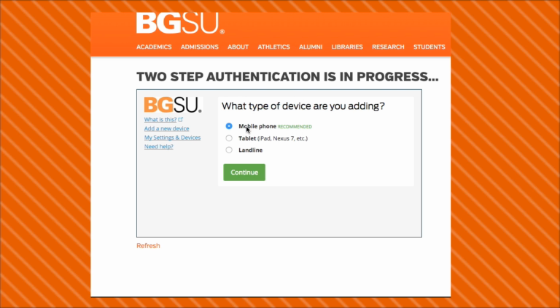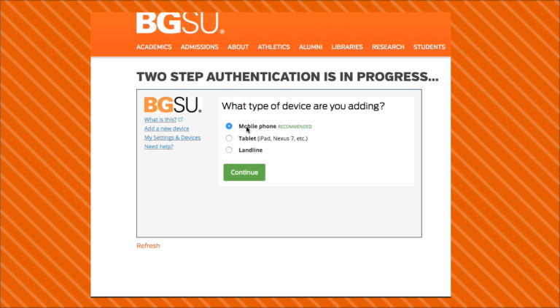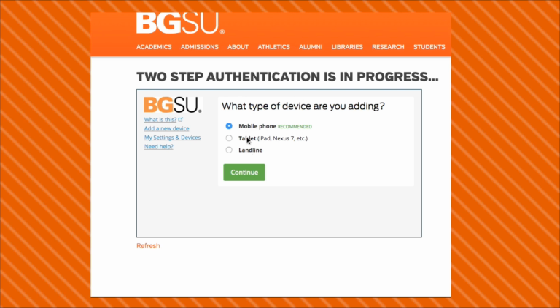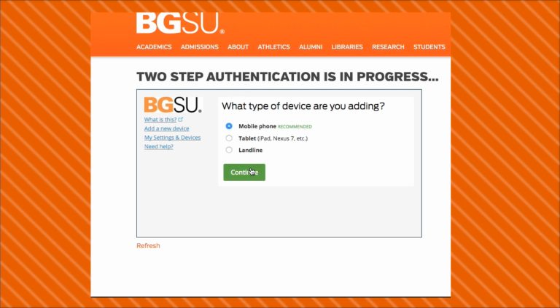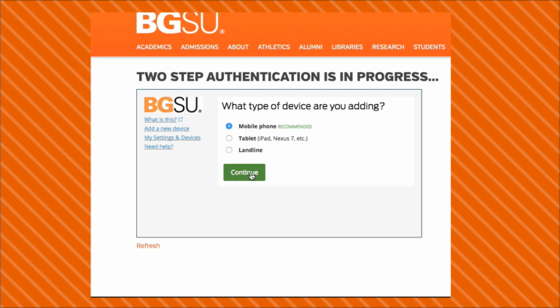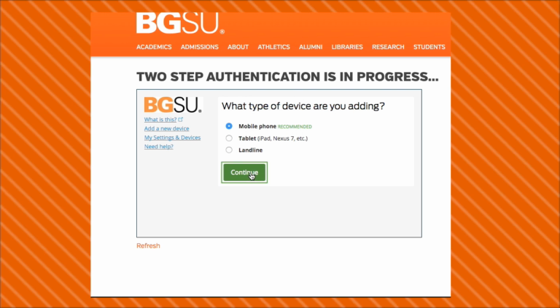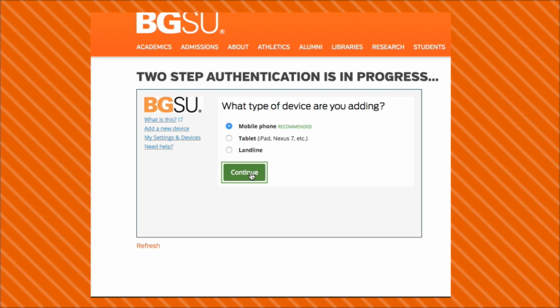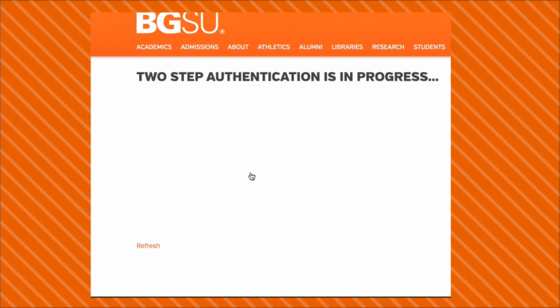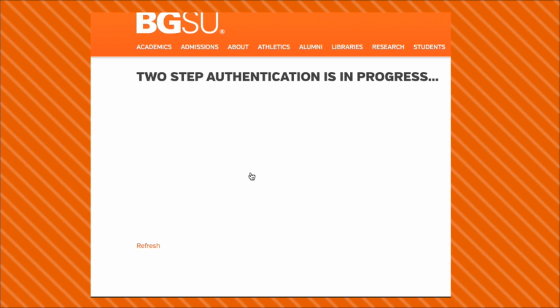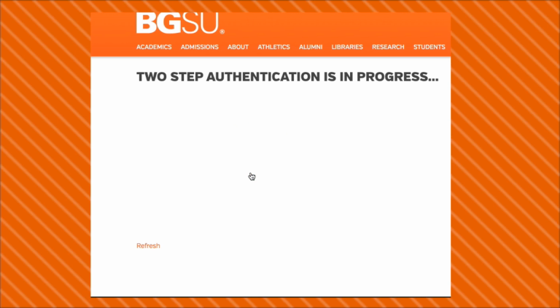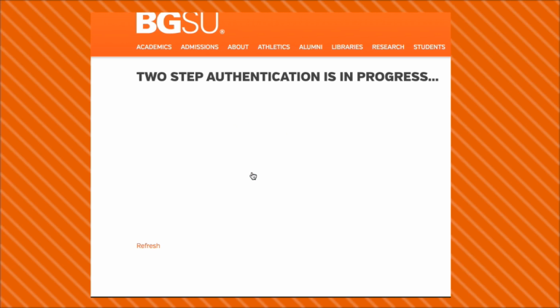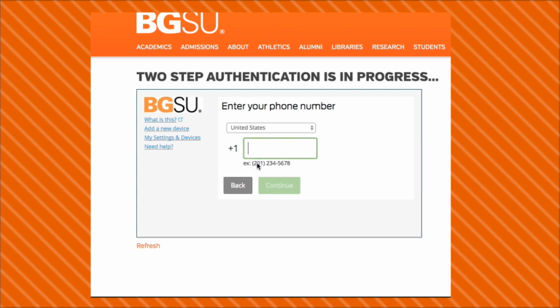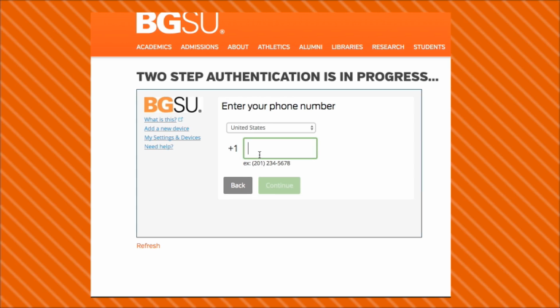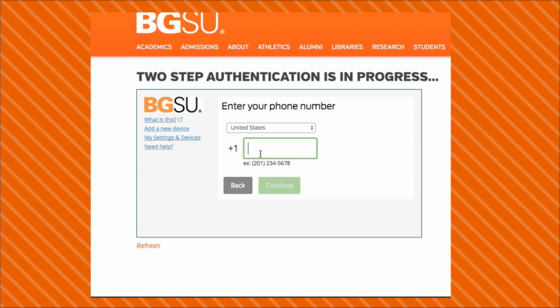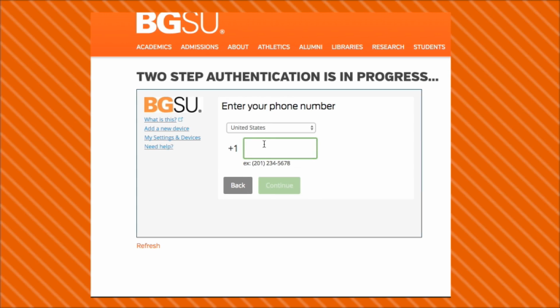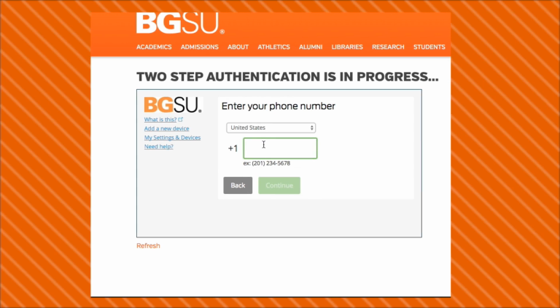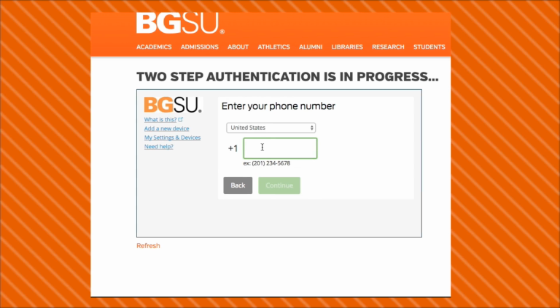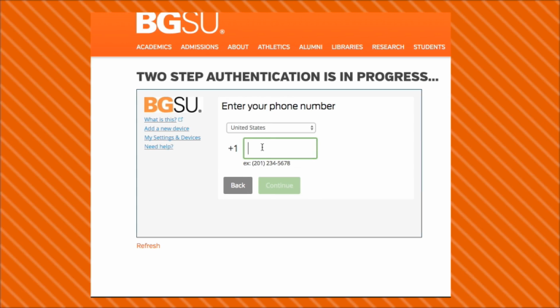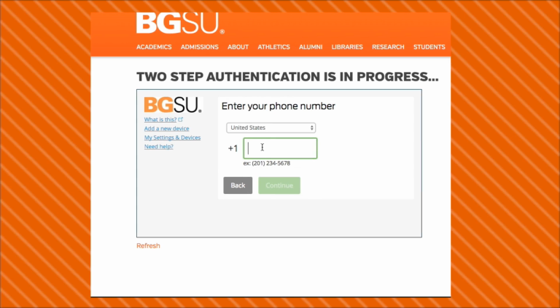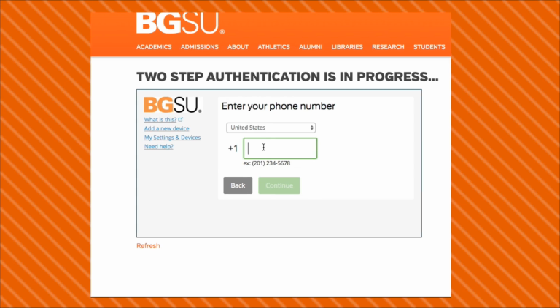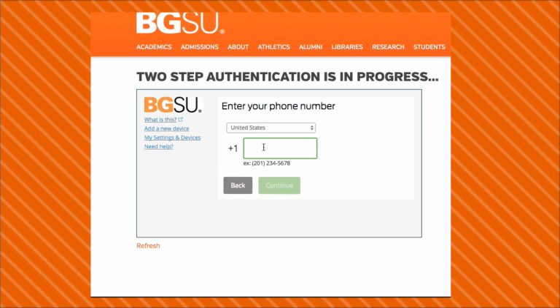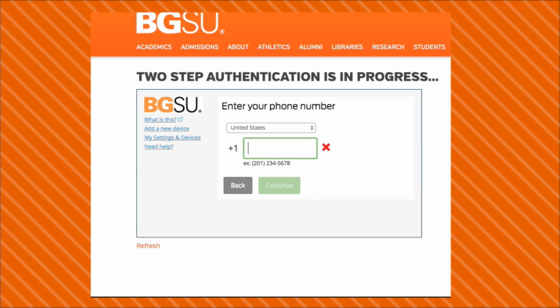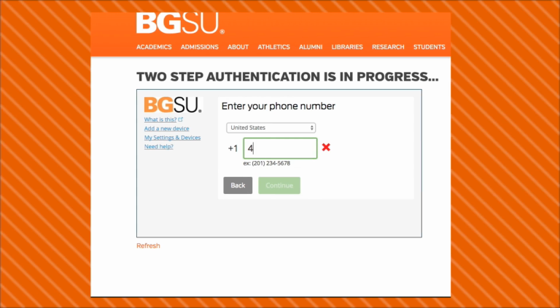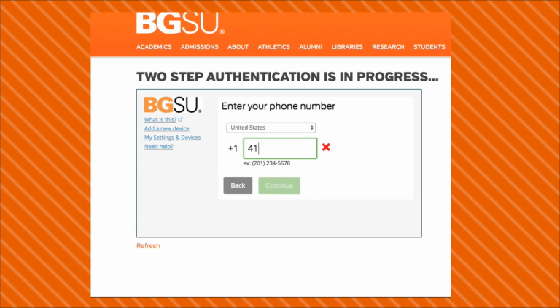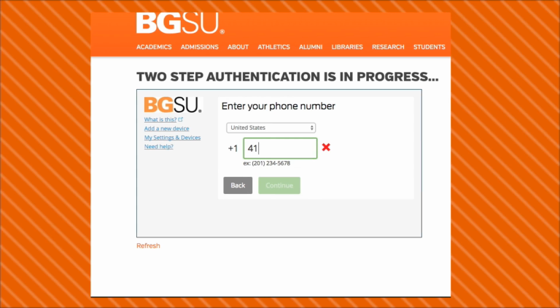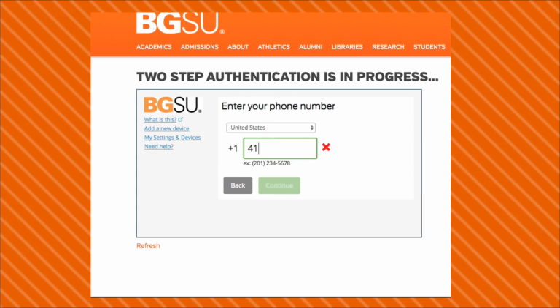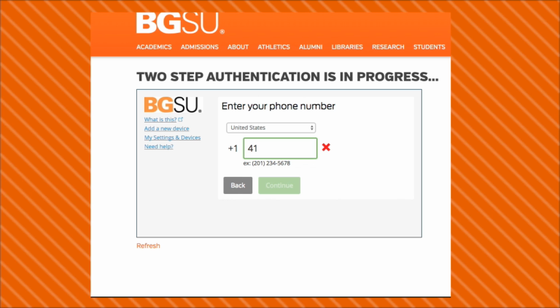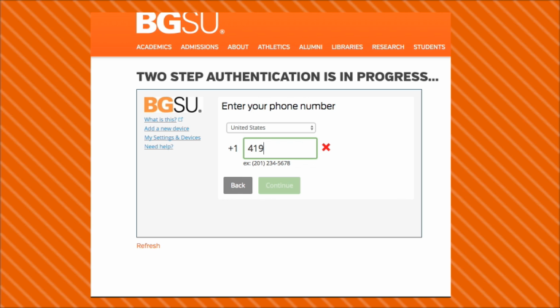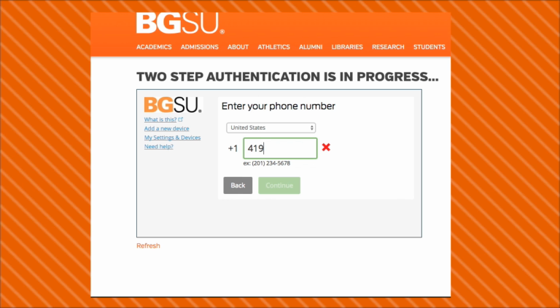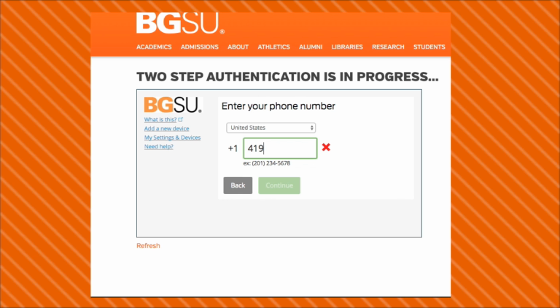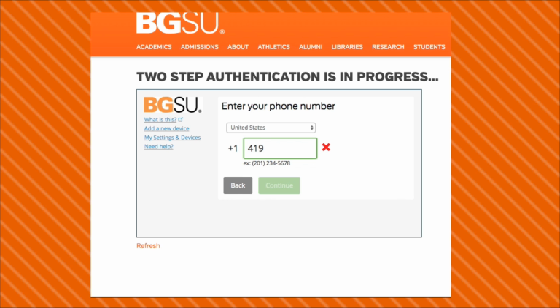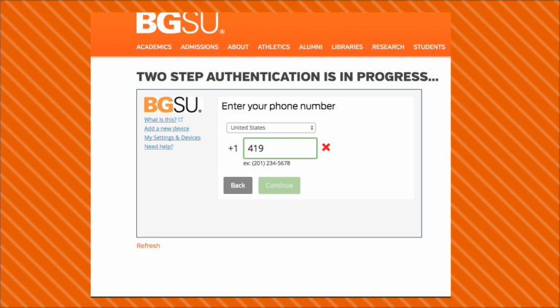Then, enter your phone number. If this phone number is international, be sure to select the appropriate country.